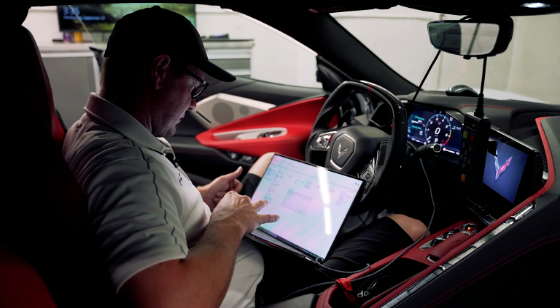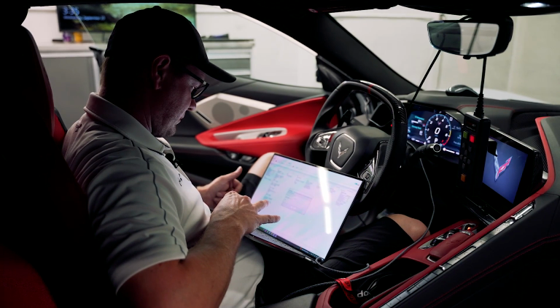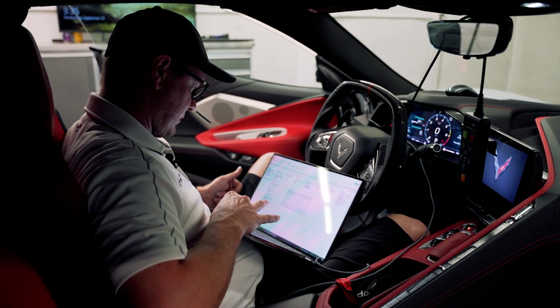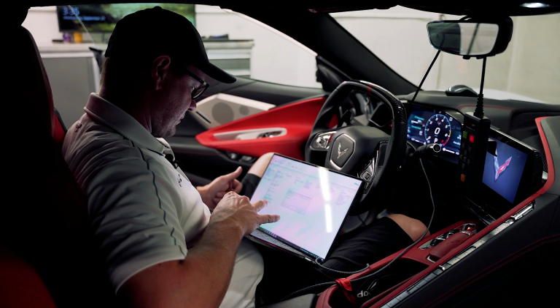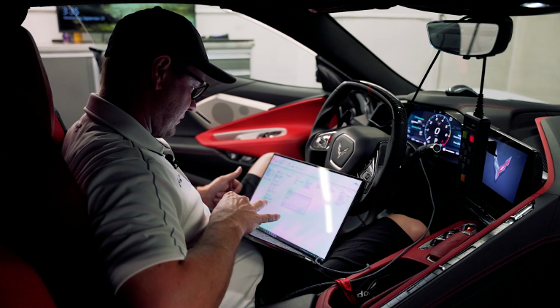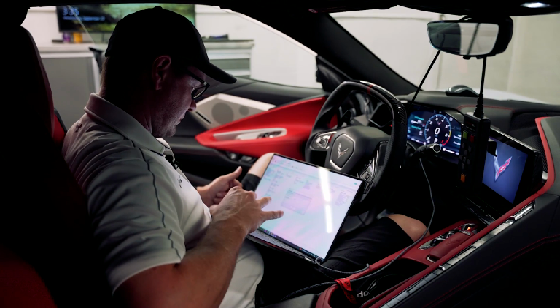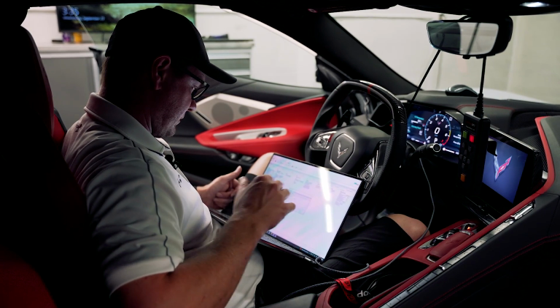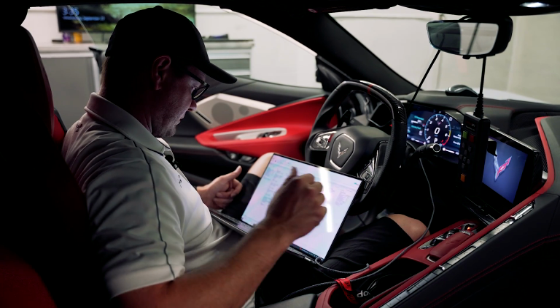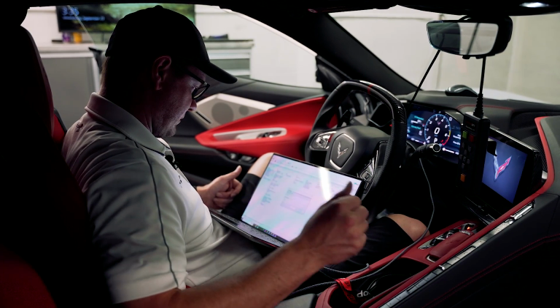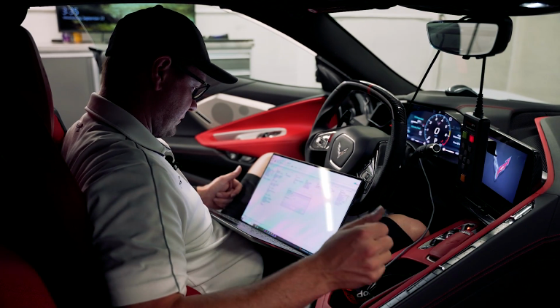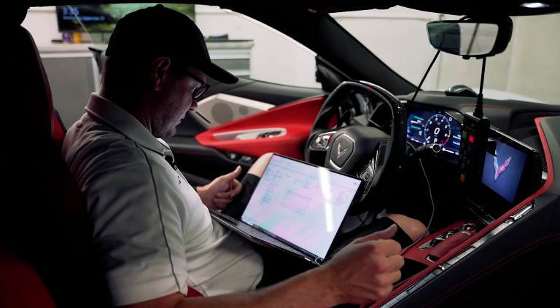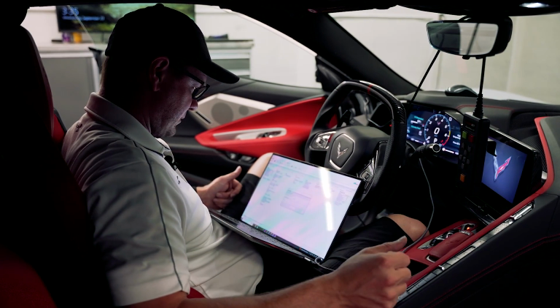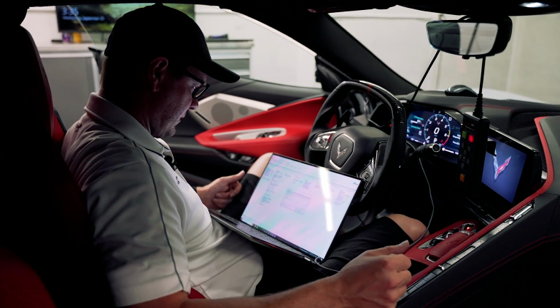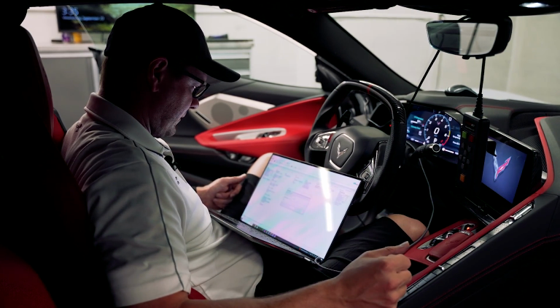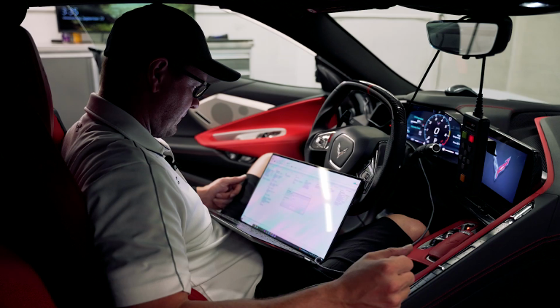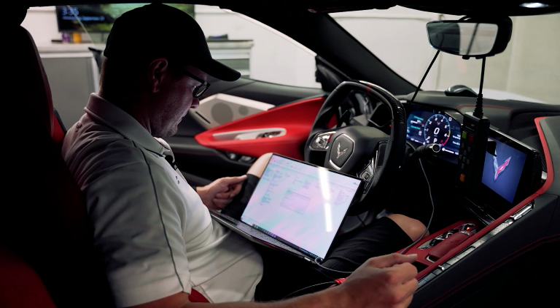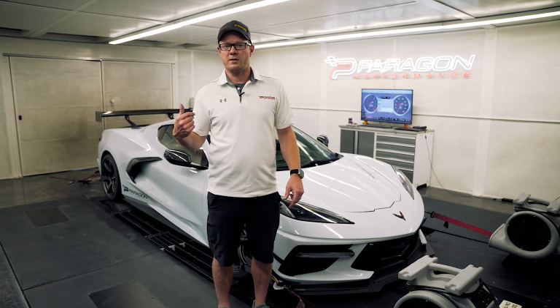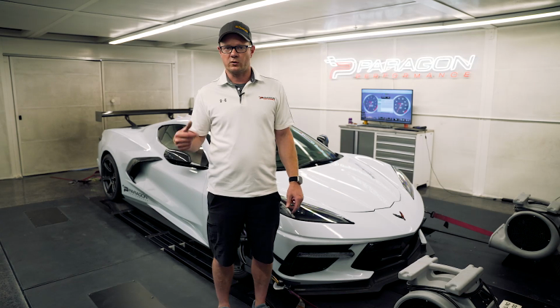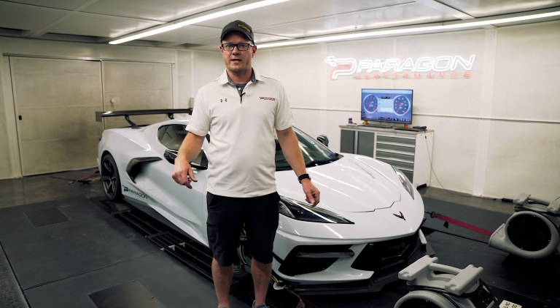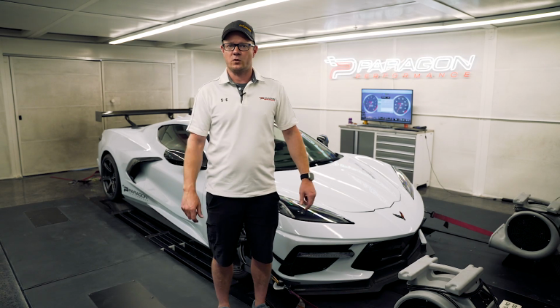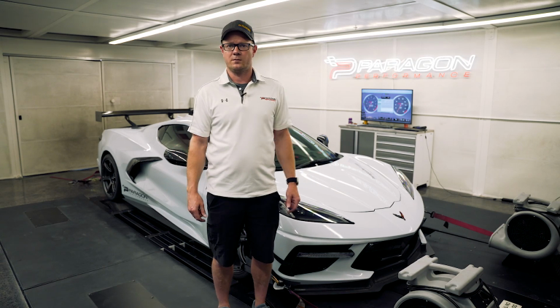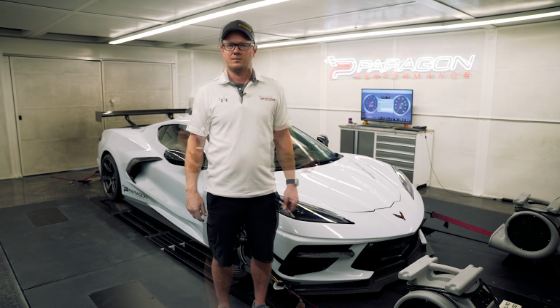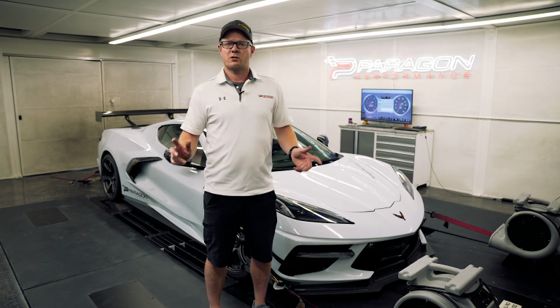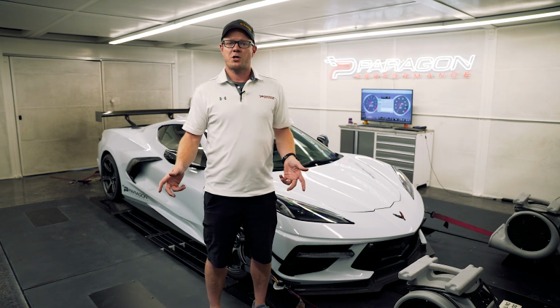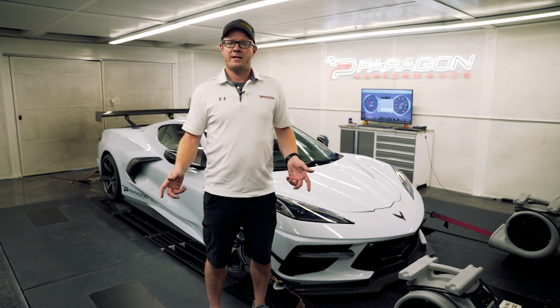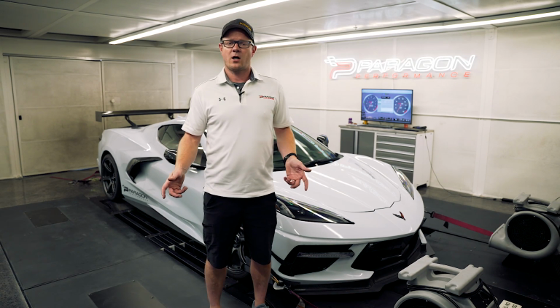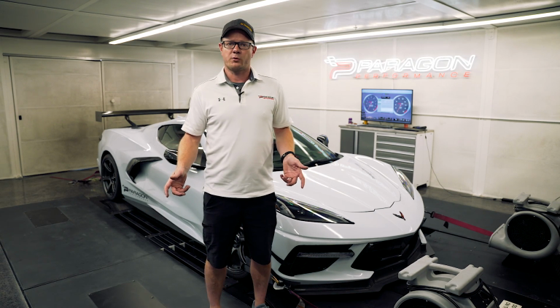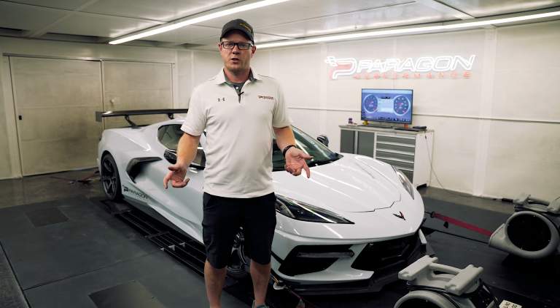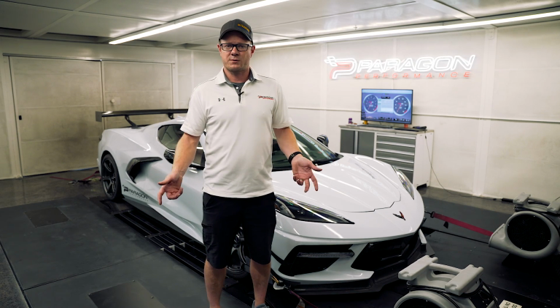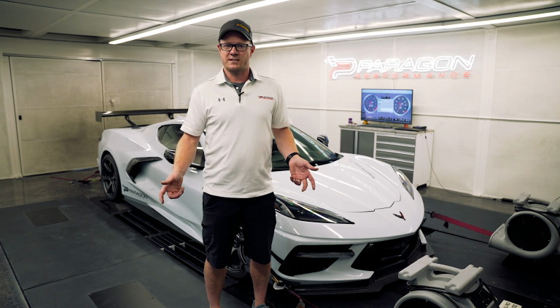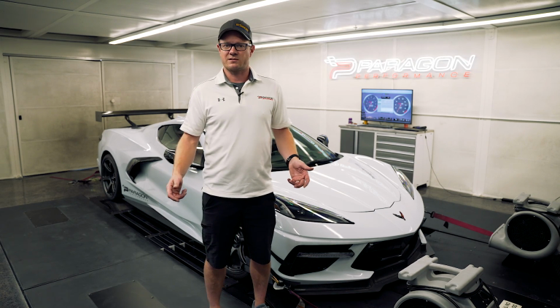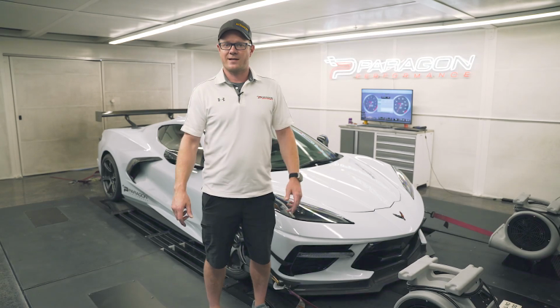You do have to bring us the car here for installation and tuning, but once we do that, you'll be full flex fuel. So let's jump into the car and we'll show you guys what this looks like.